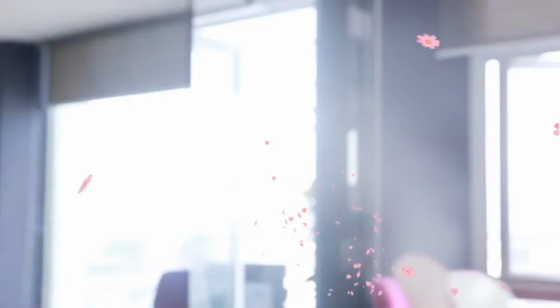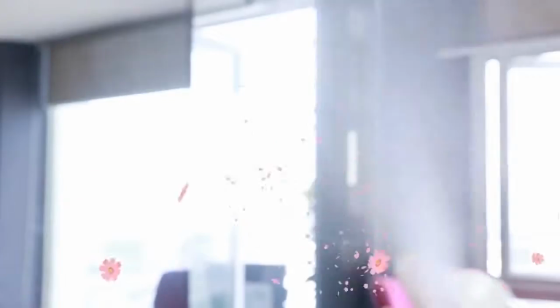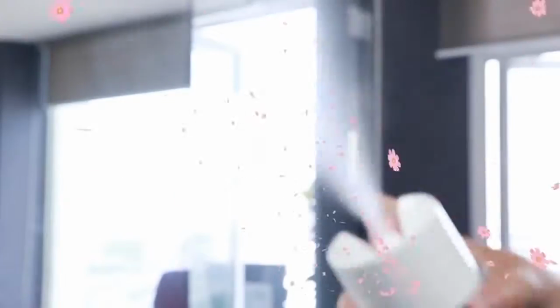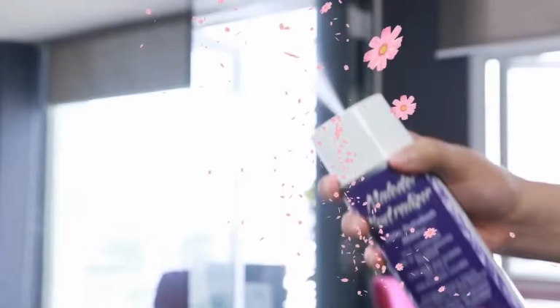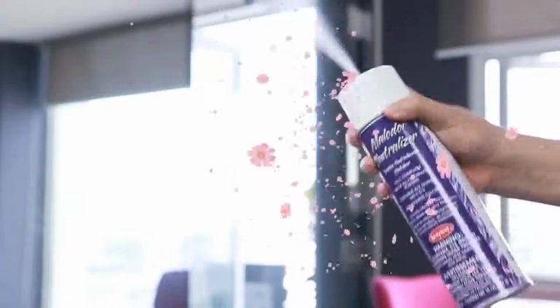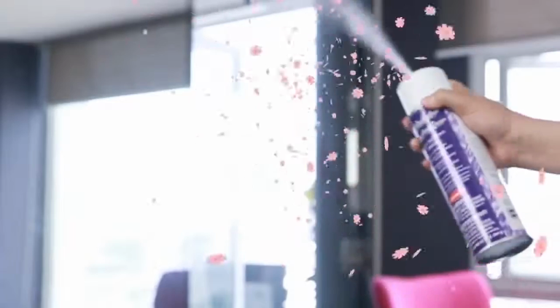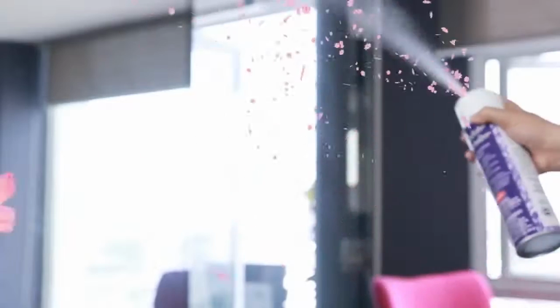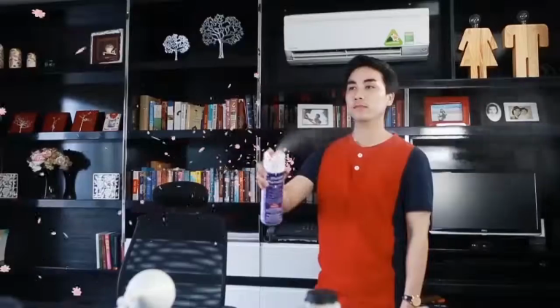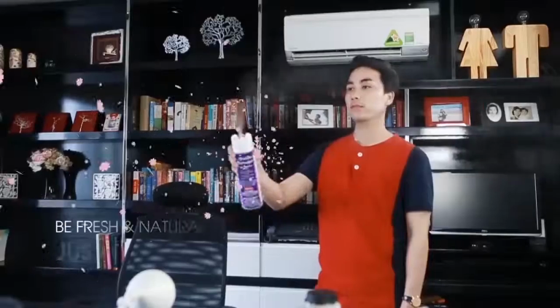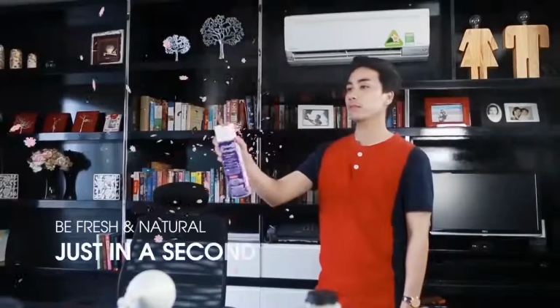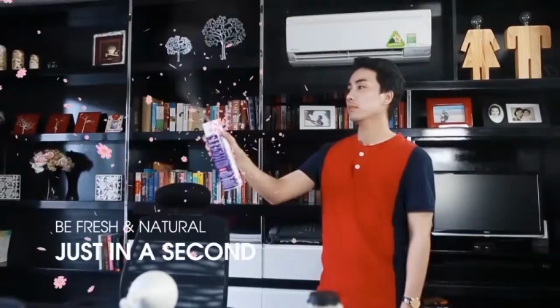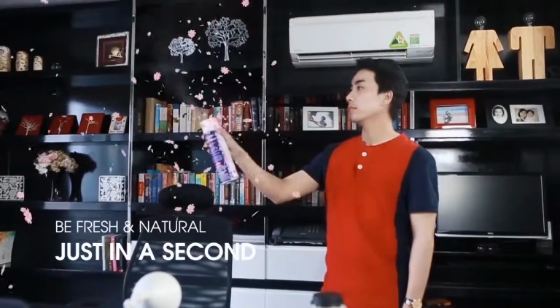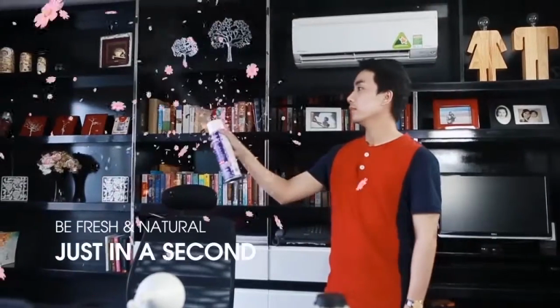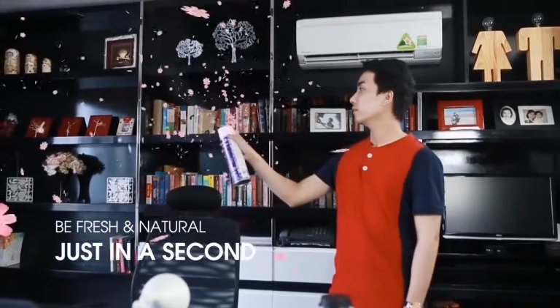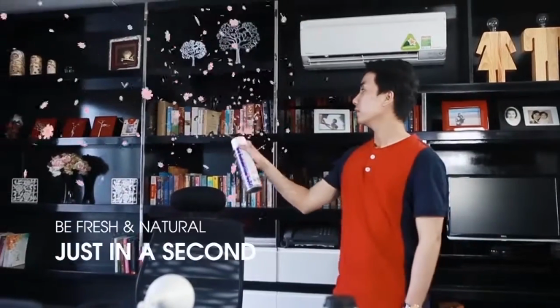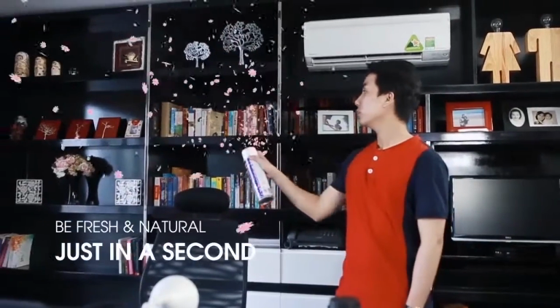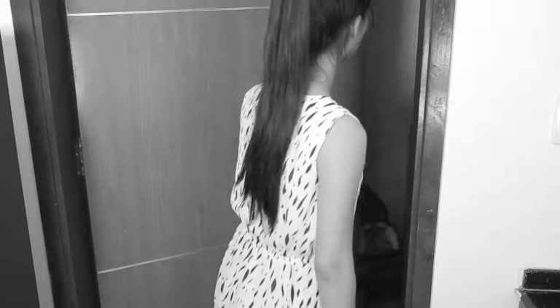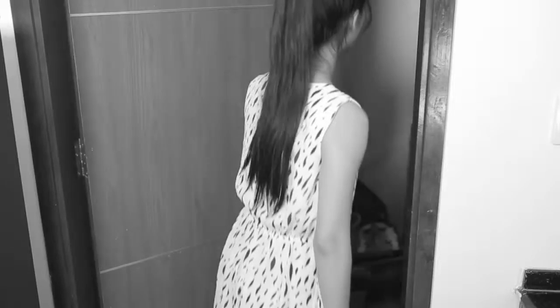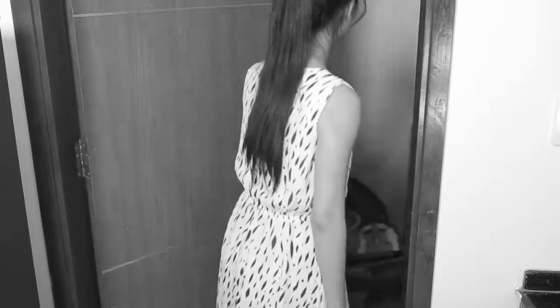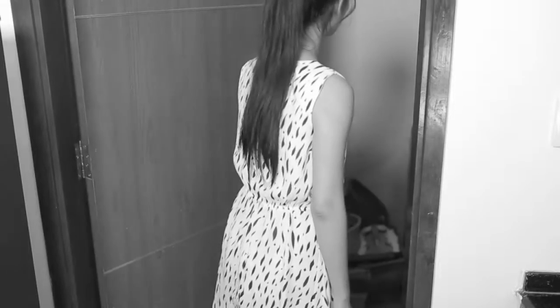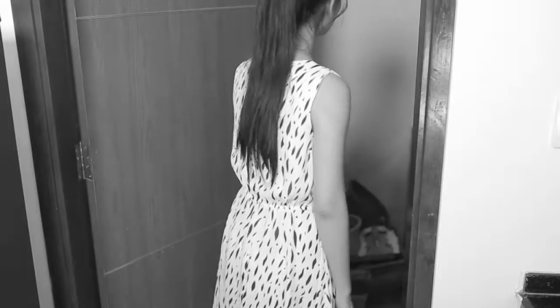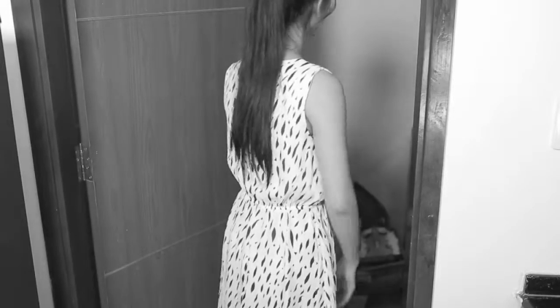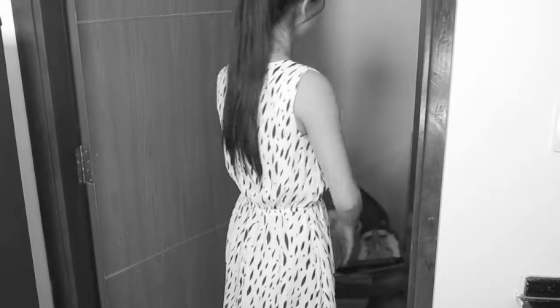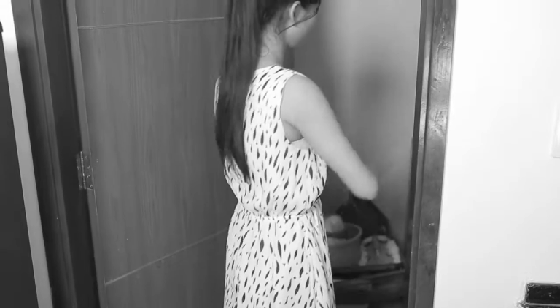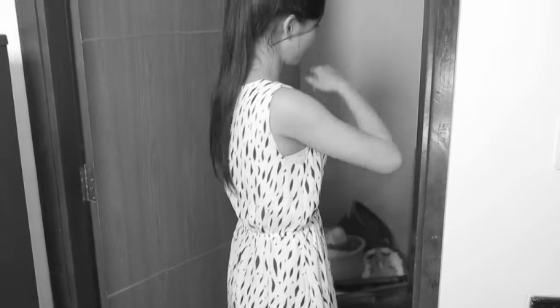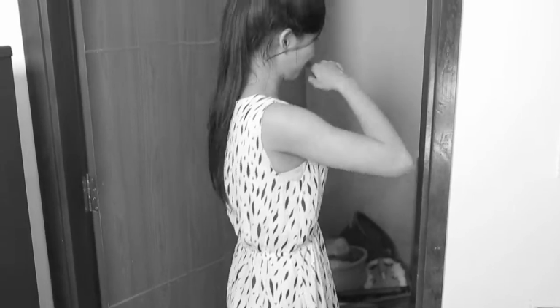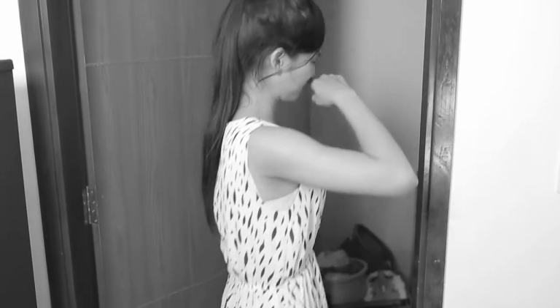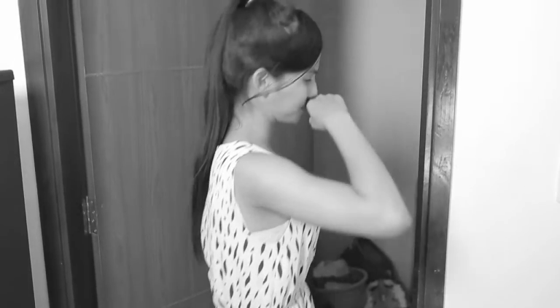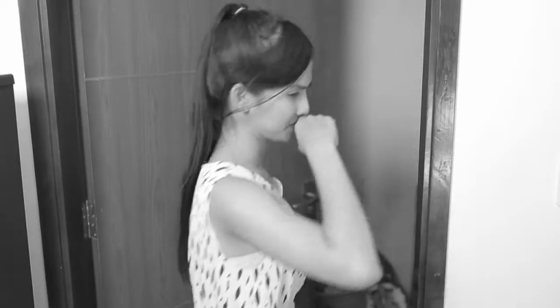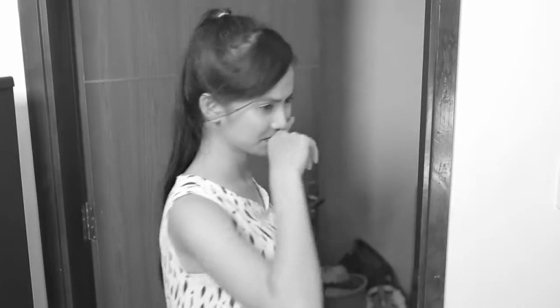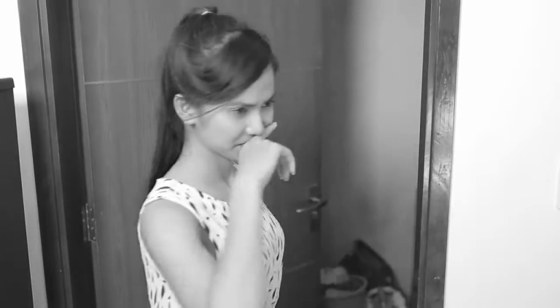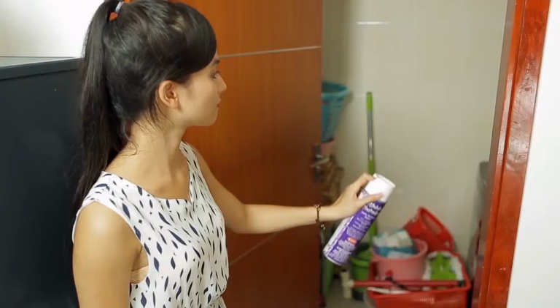Just press and hold for a second. Let's count! 5, 4, 3, 2, 1.